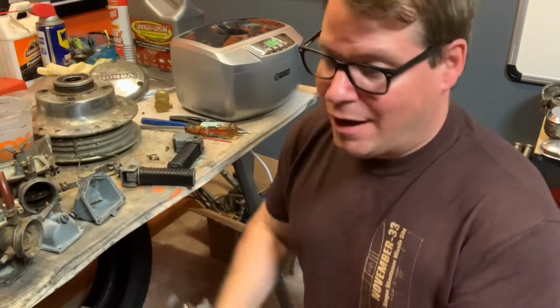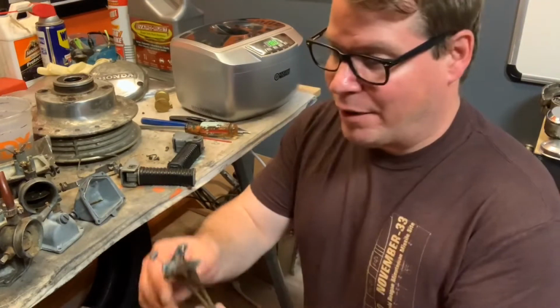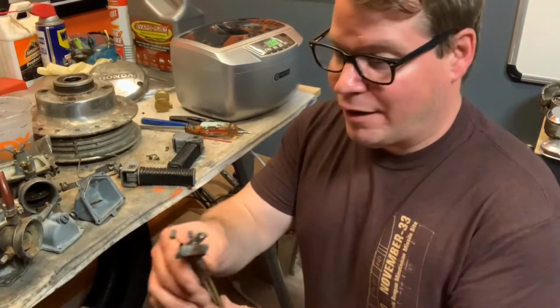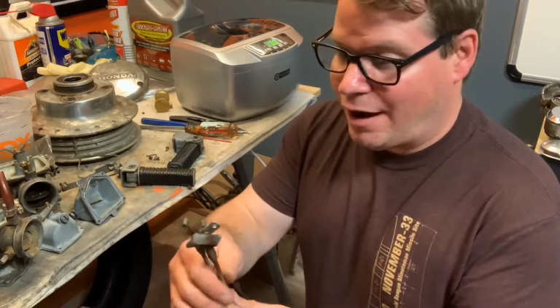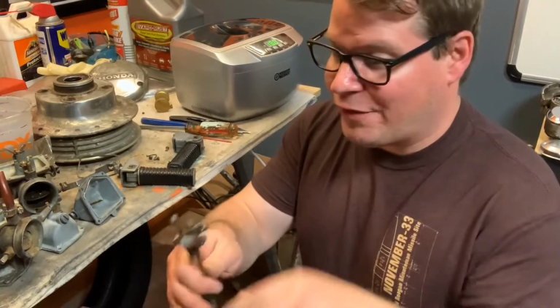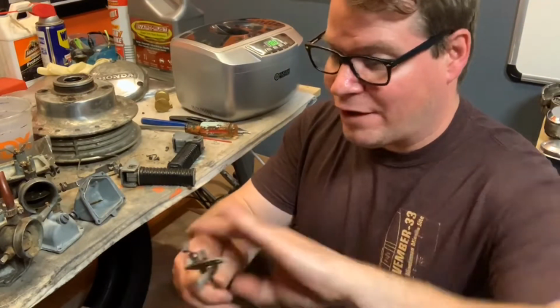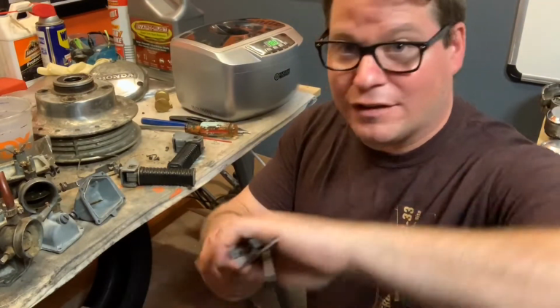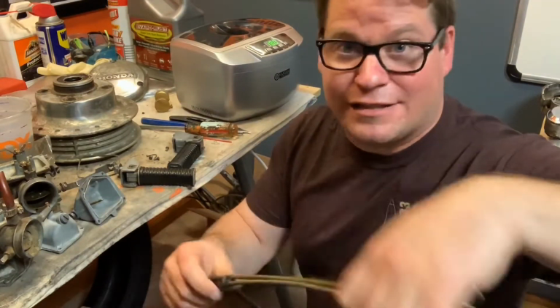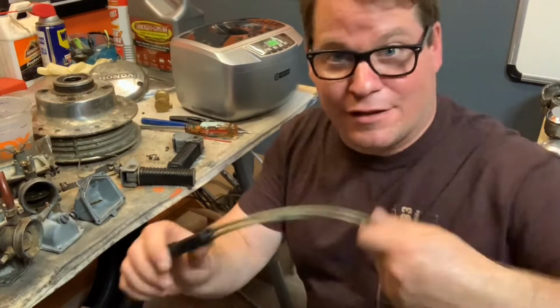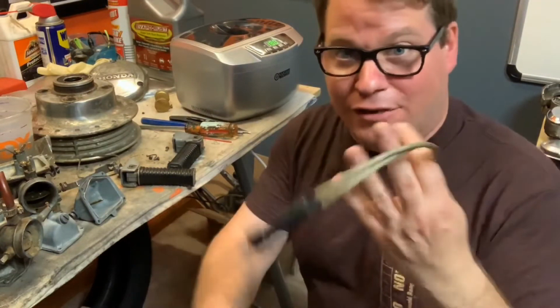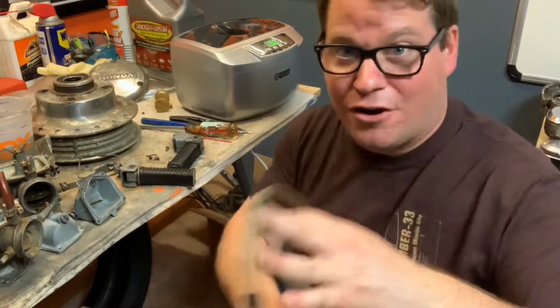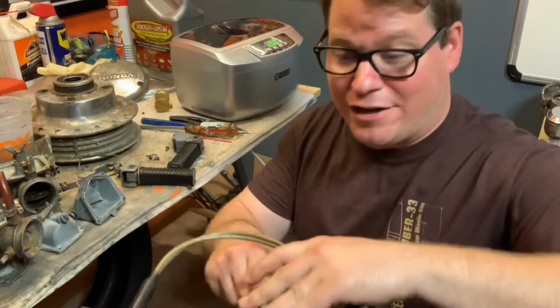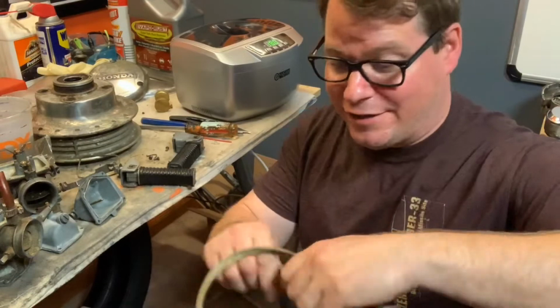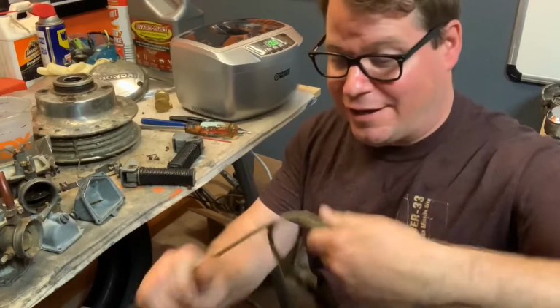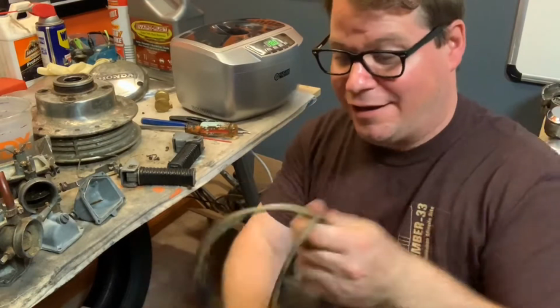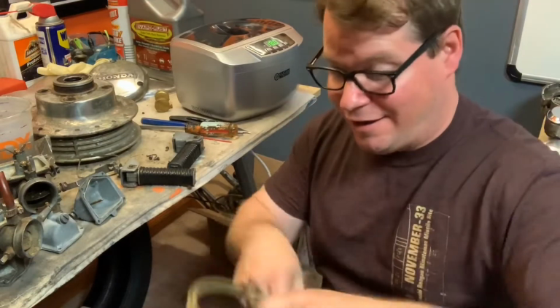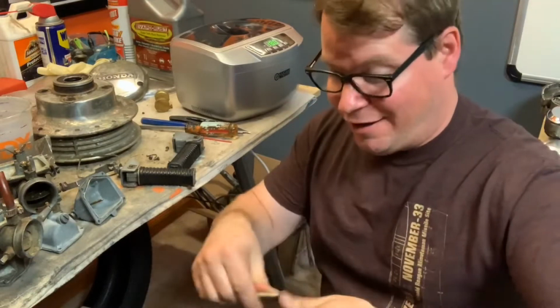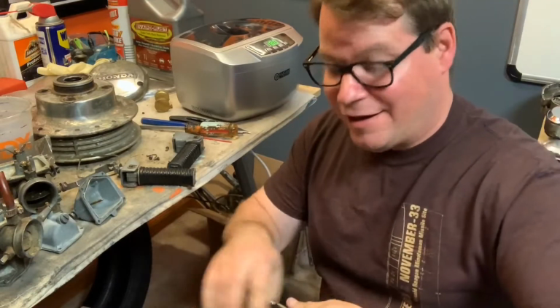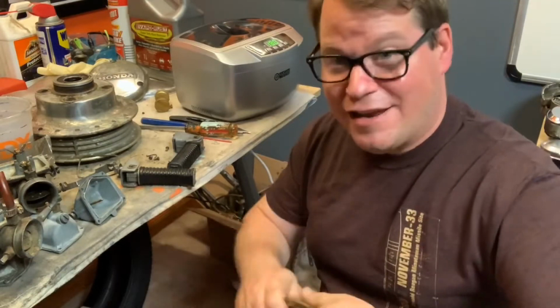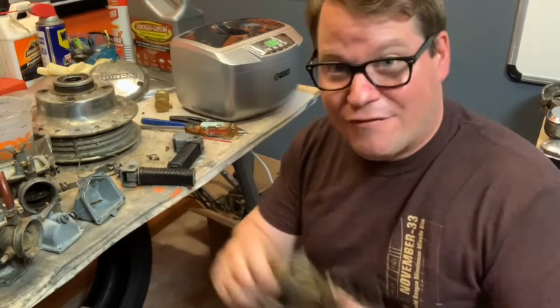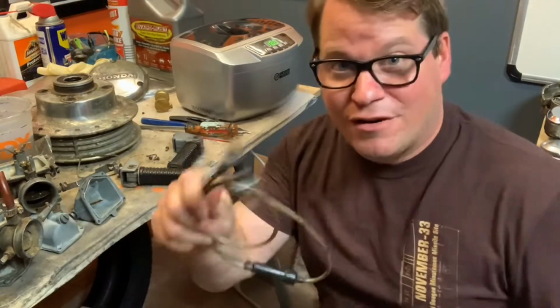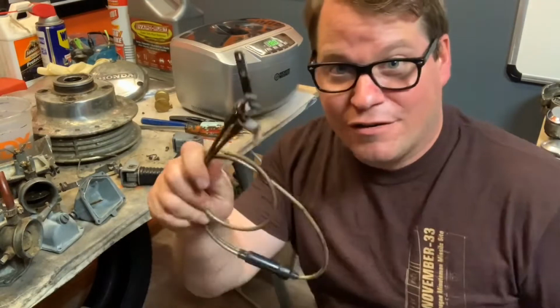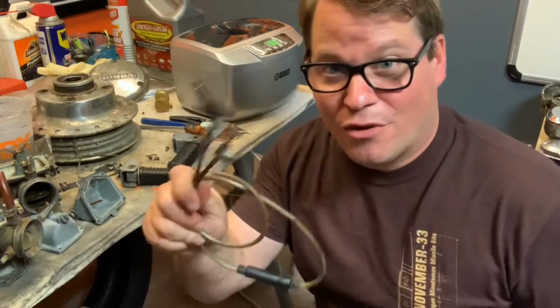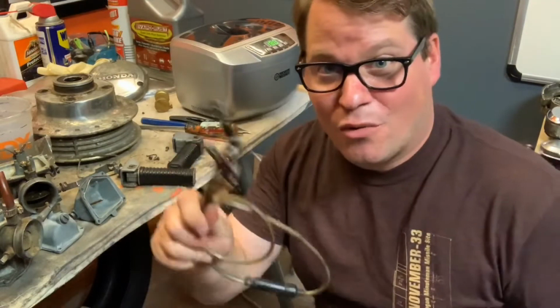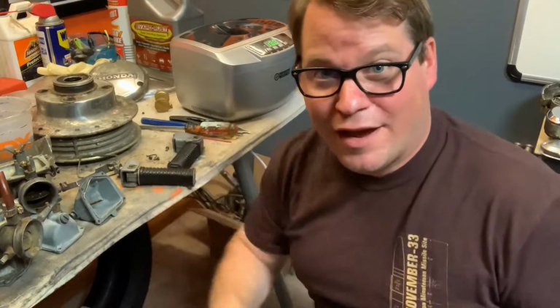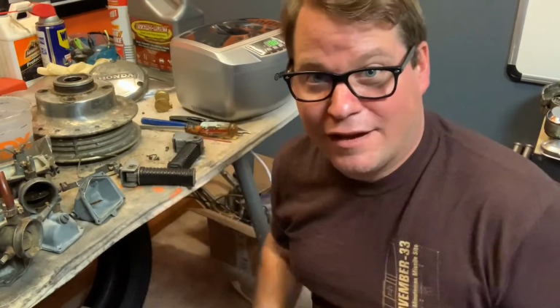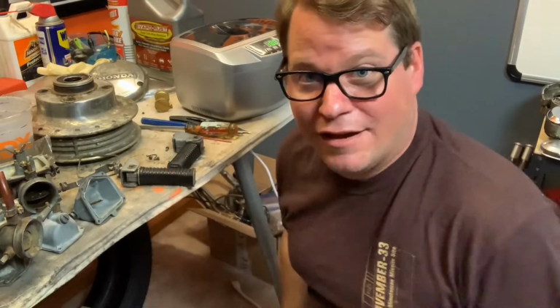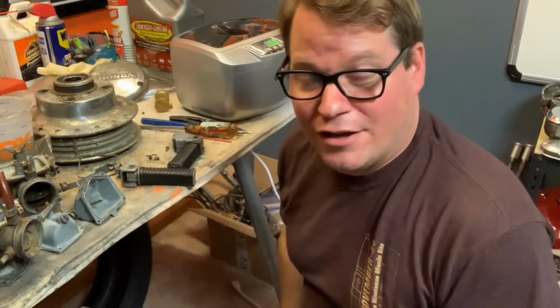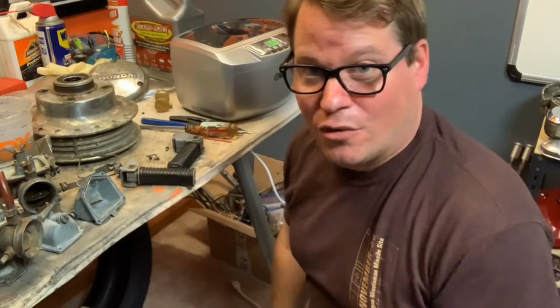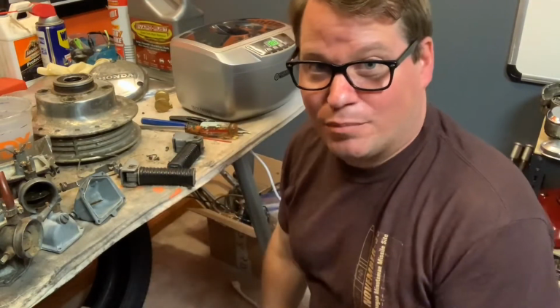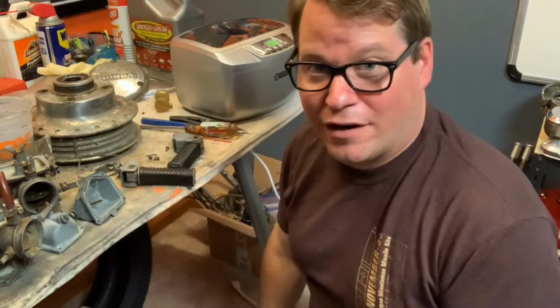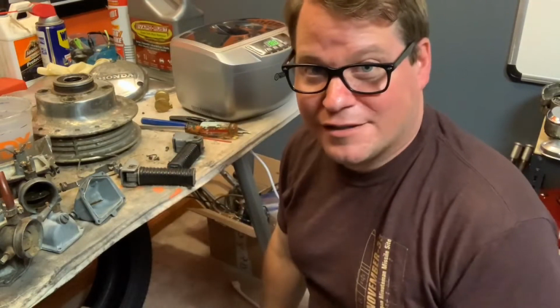The lesson to be learned here is: never throw away your old parts.